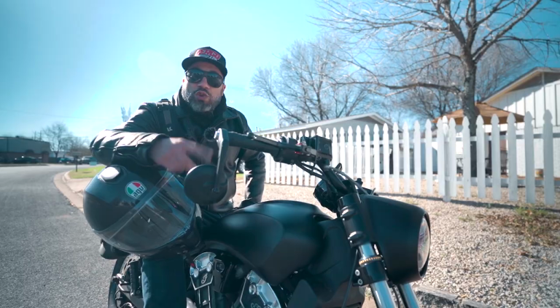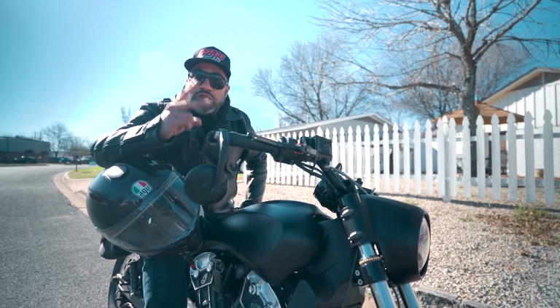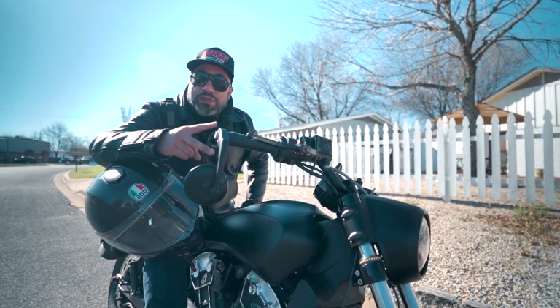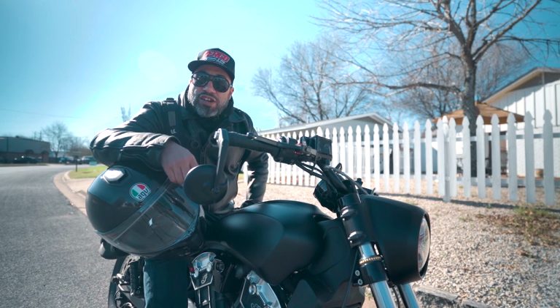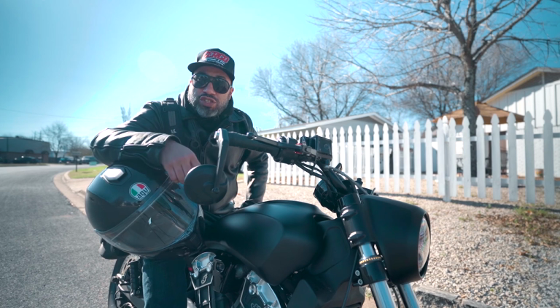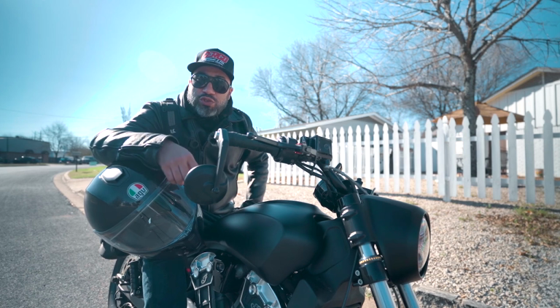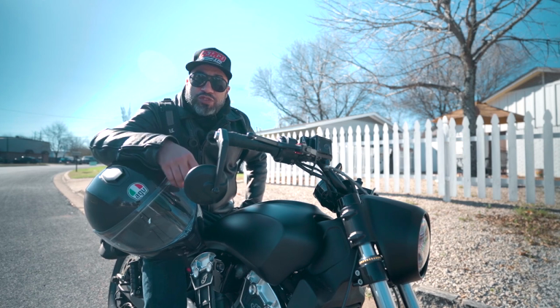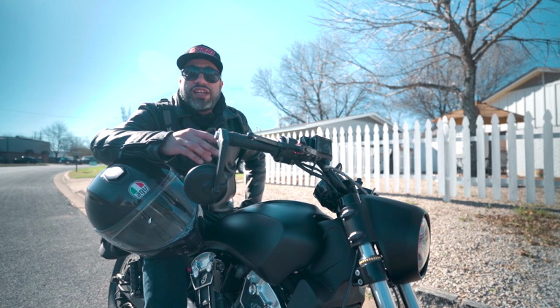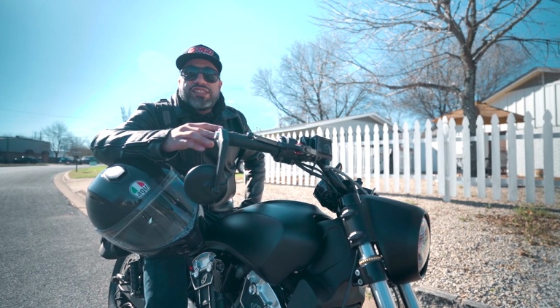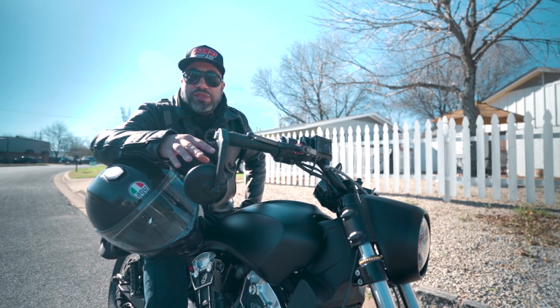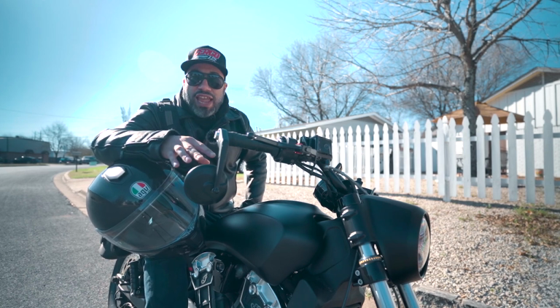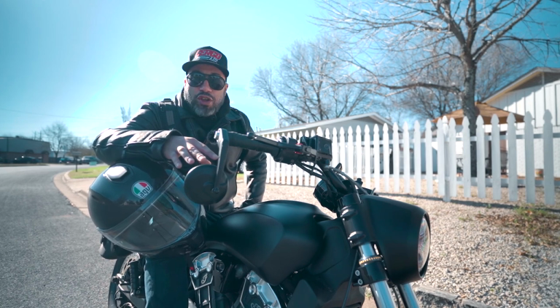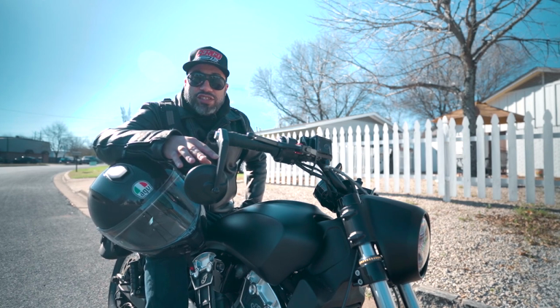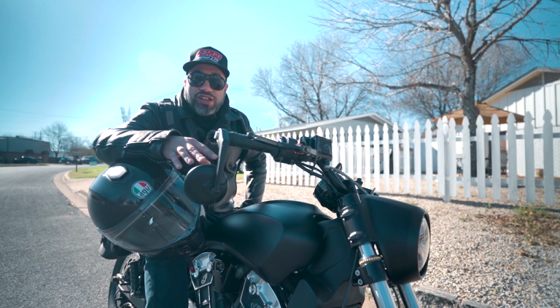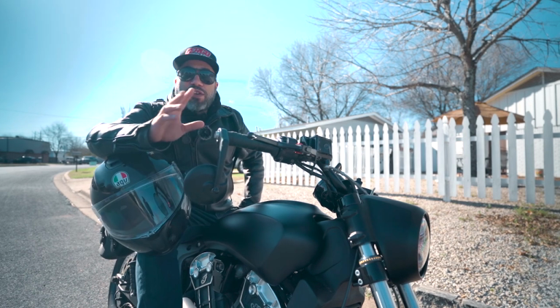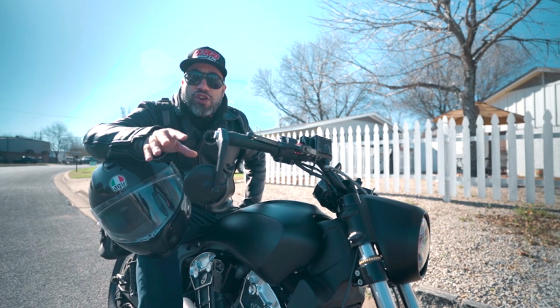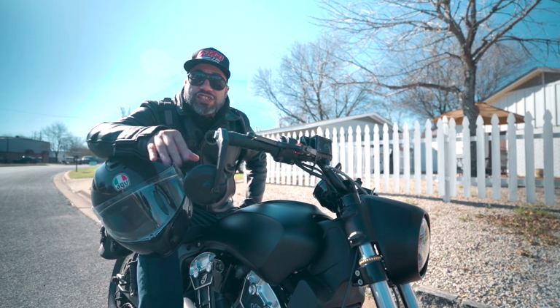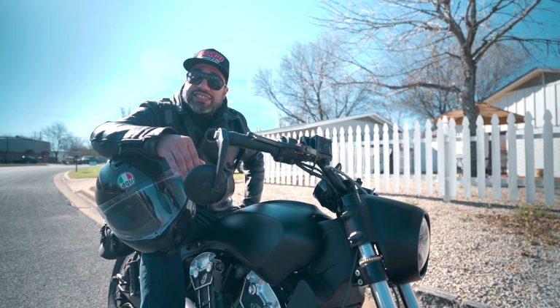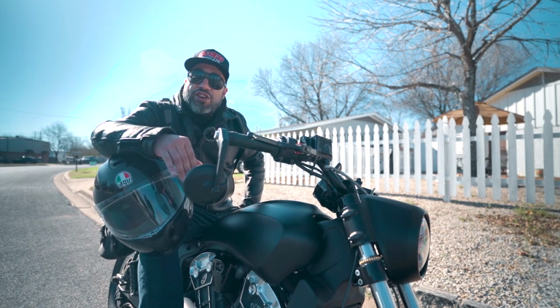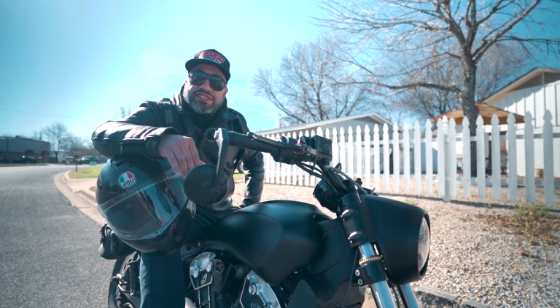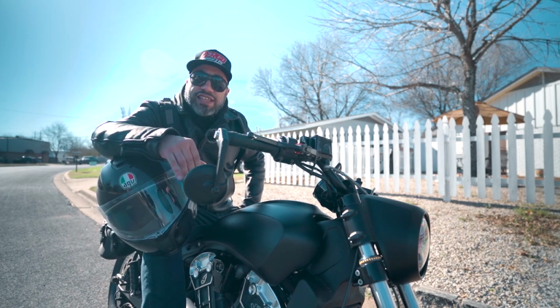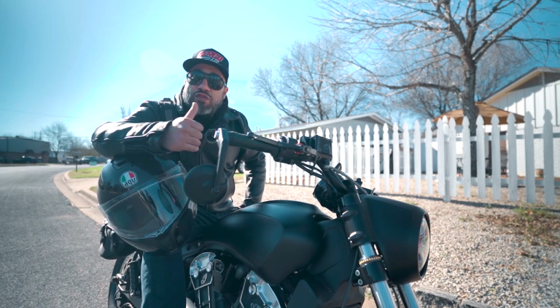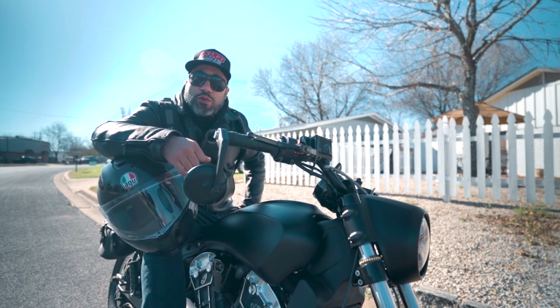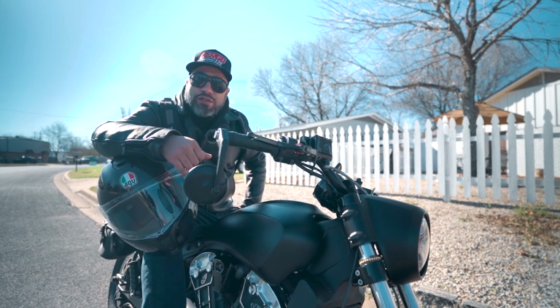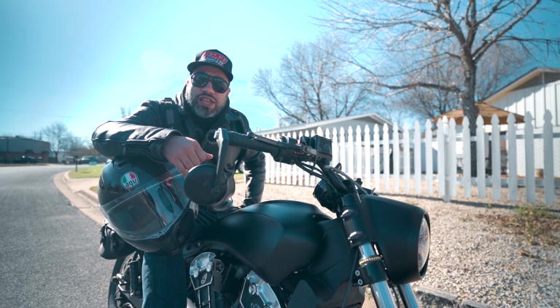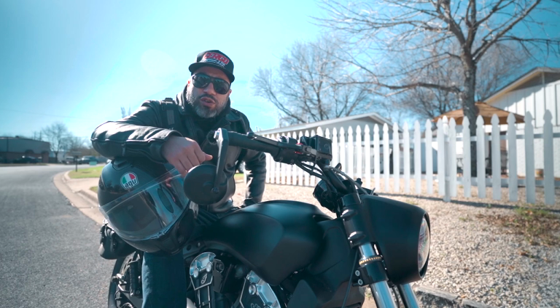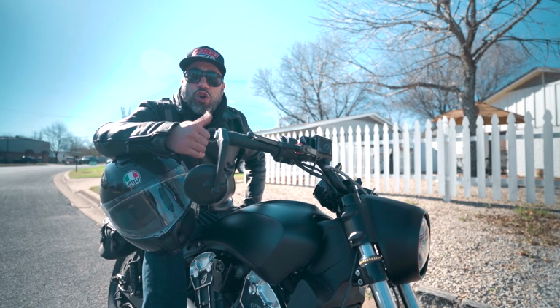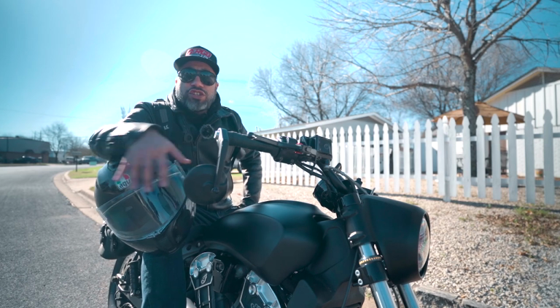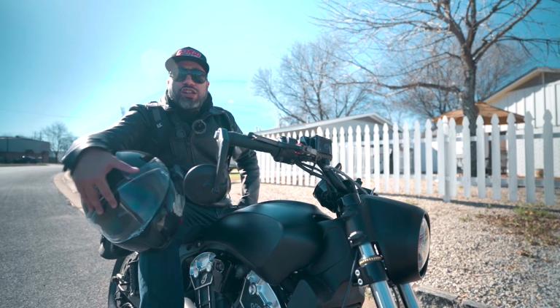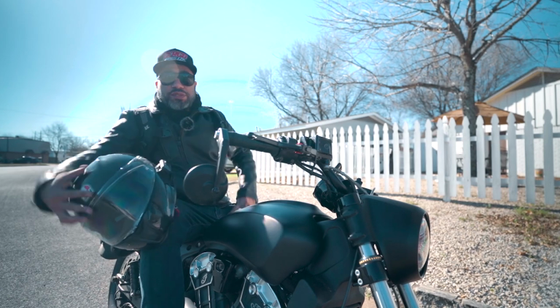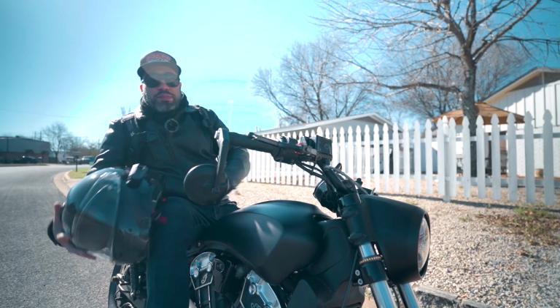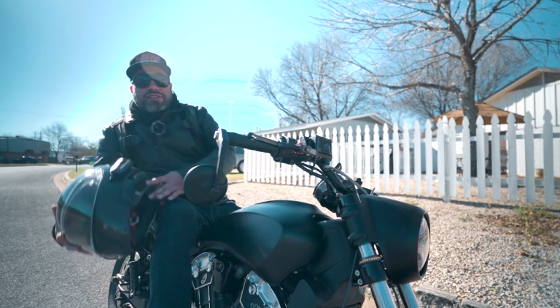Which brings me to number two — you're gonna need something to carry all this stuff. But first, today's GearHead Sunday over at Revival Cycle. Let's go over there and check out some sick bikes.